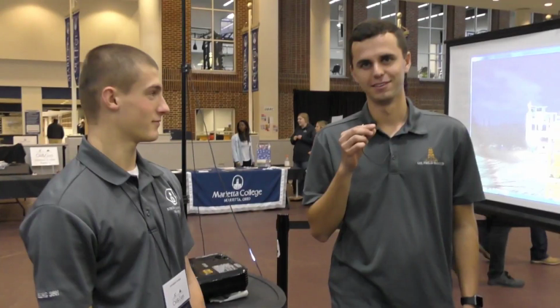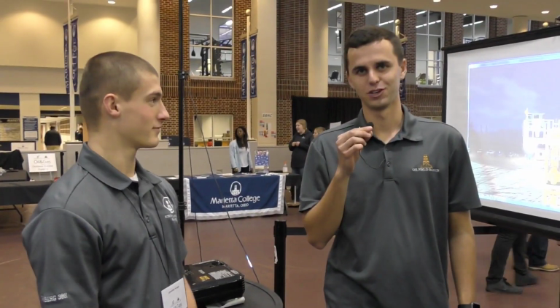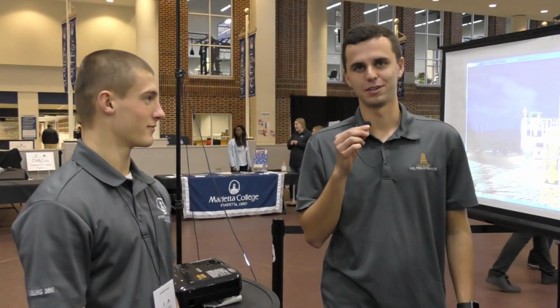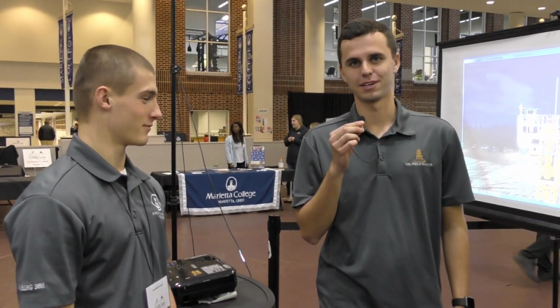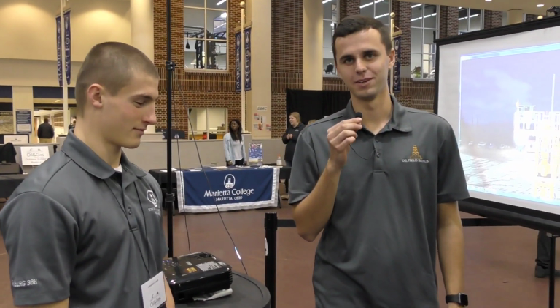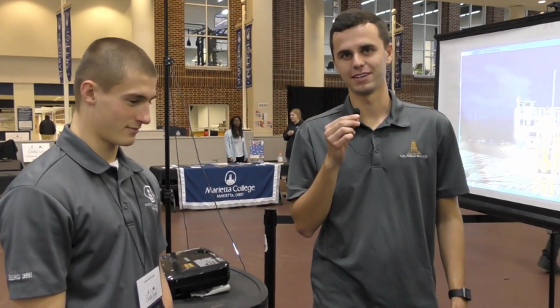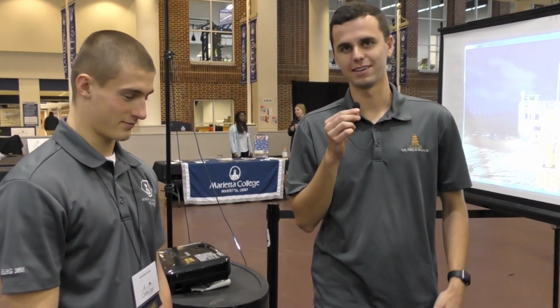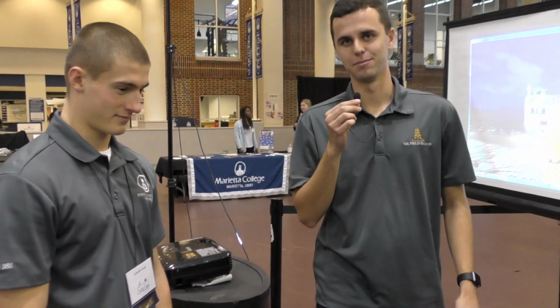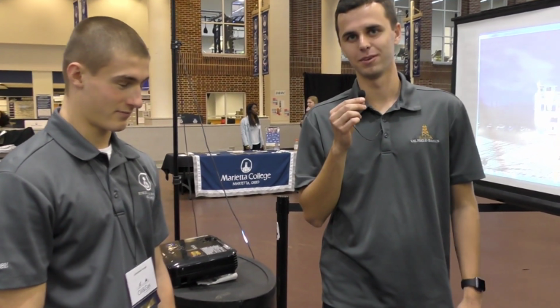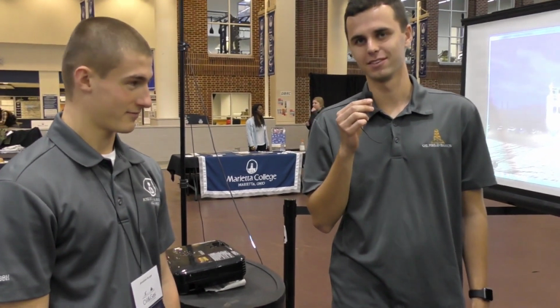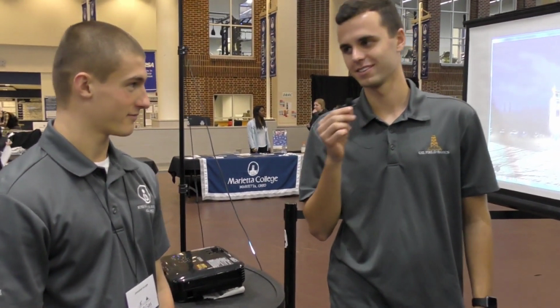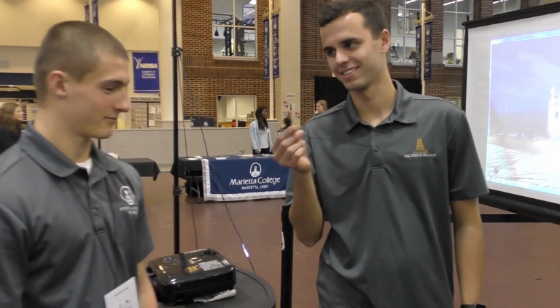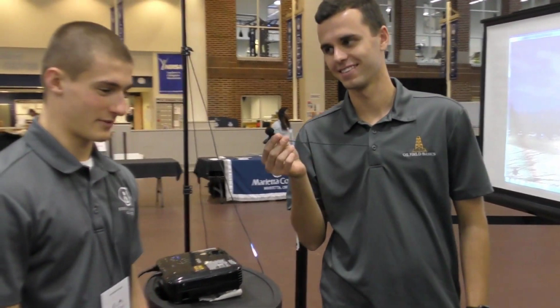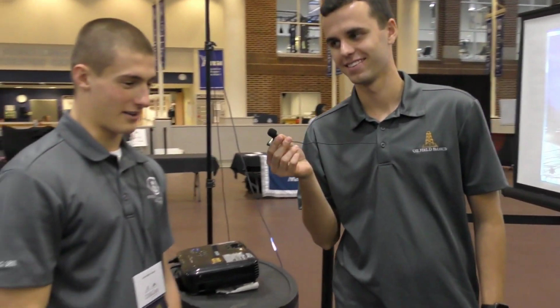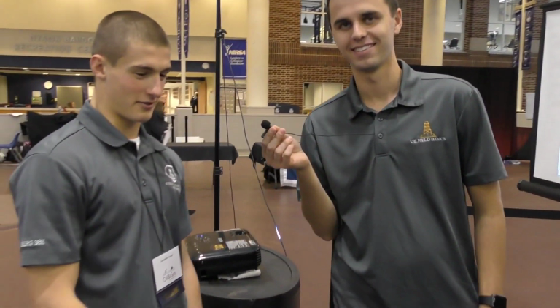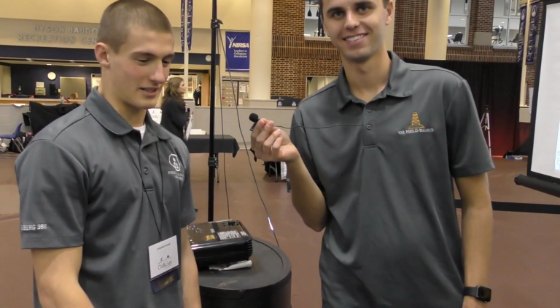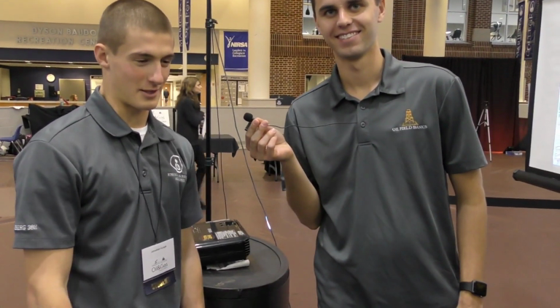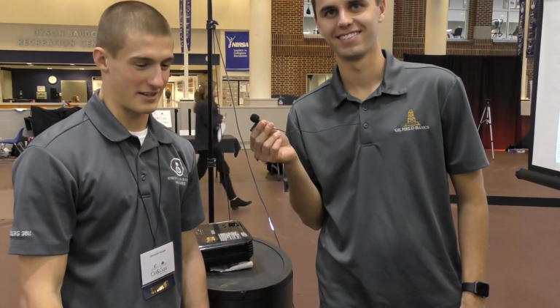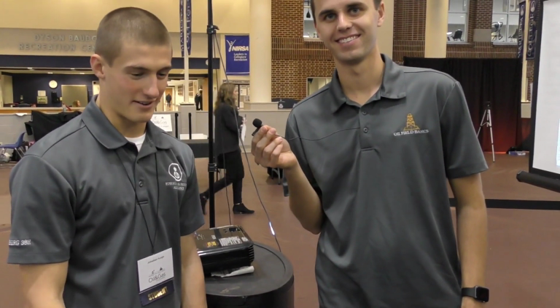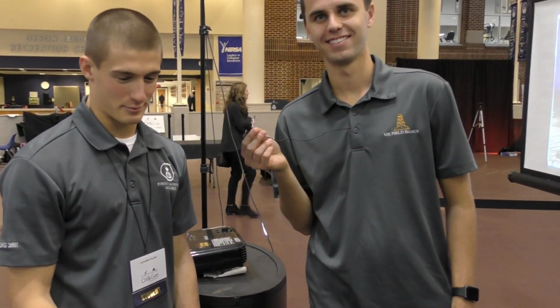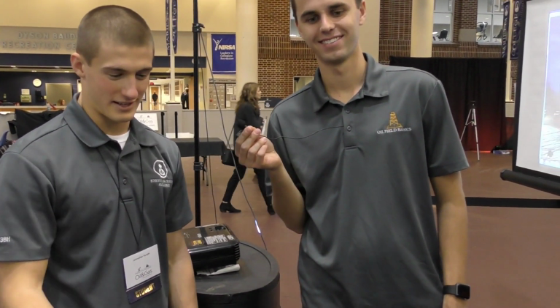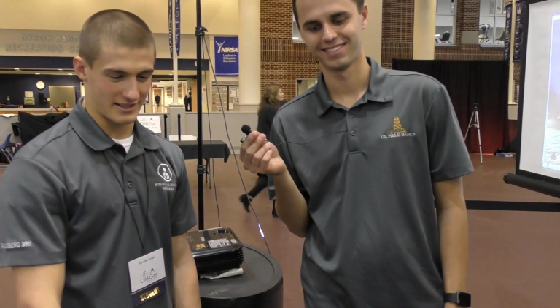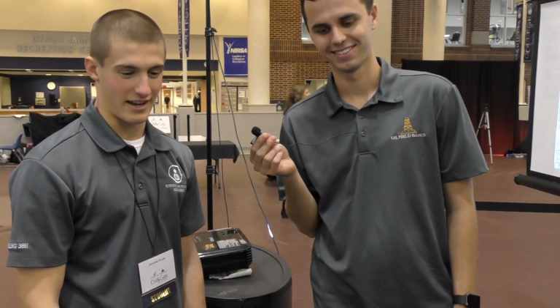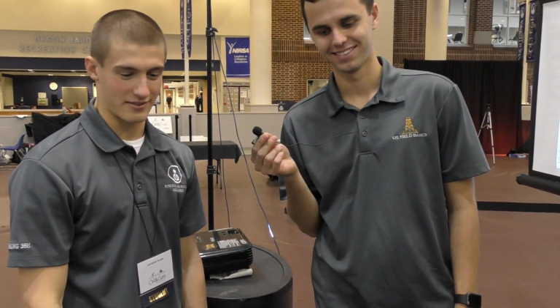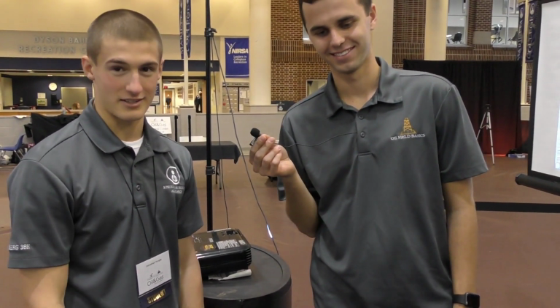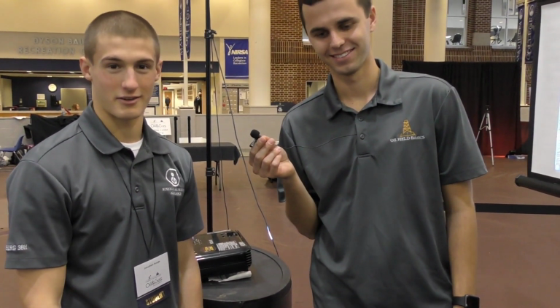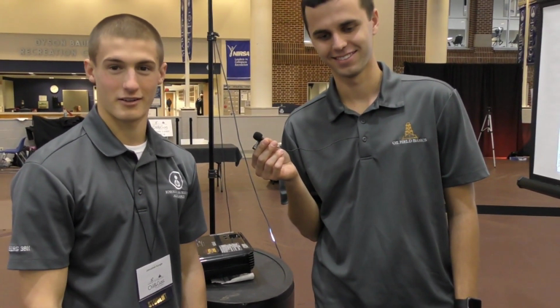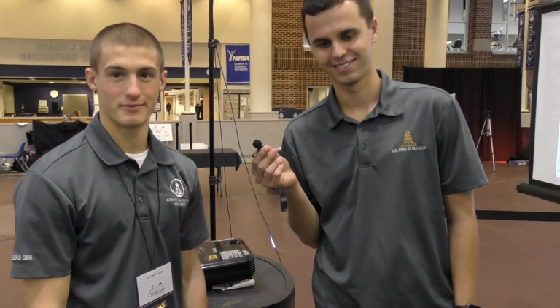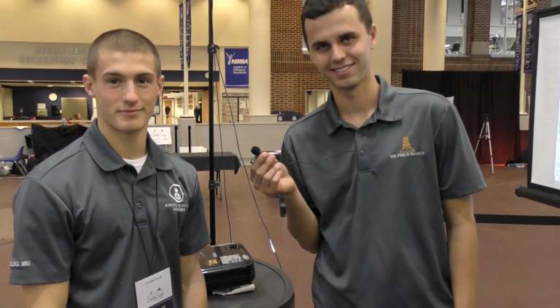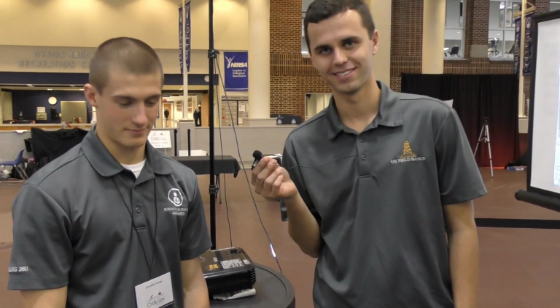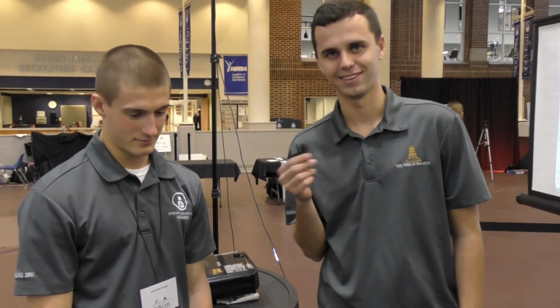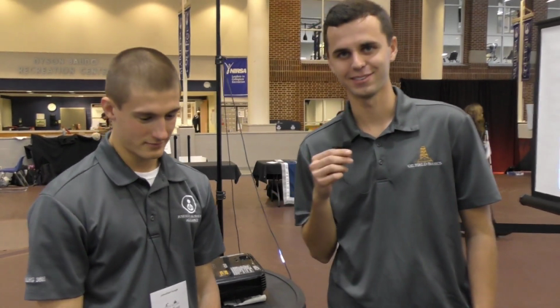Jonathan, was that really as simple as it looked? Yeah, after a few times up and down, it was pretty easy to get the hang of — not too hard at all.